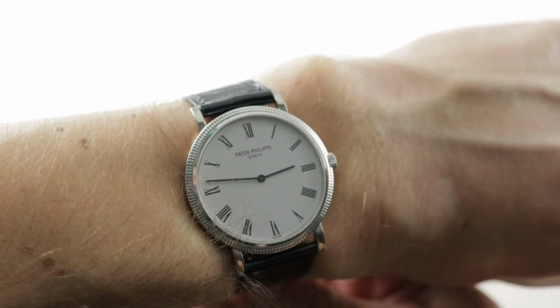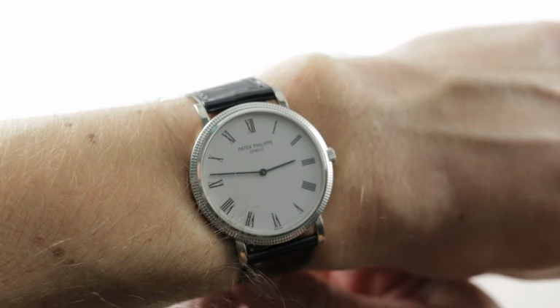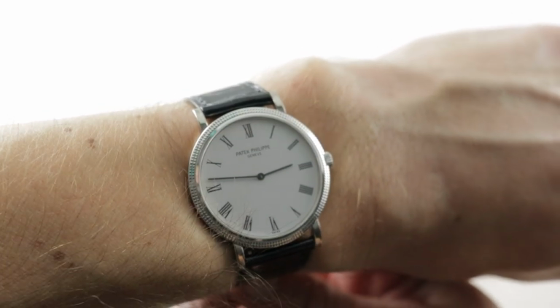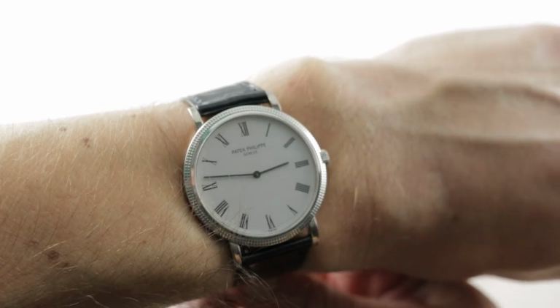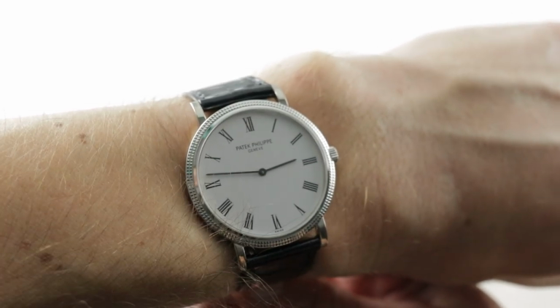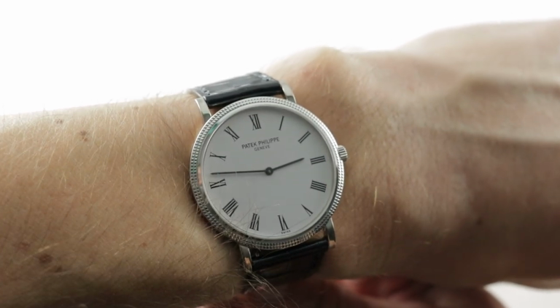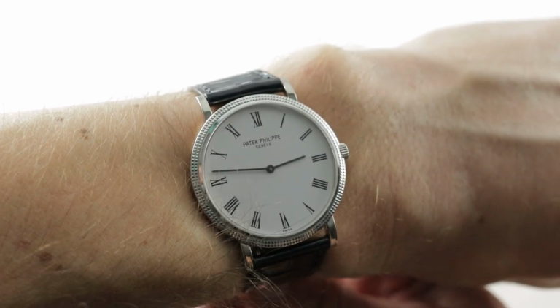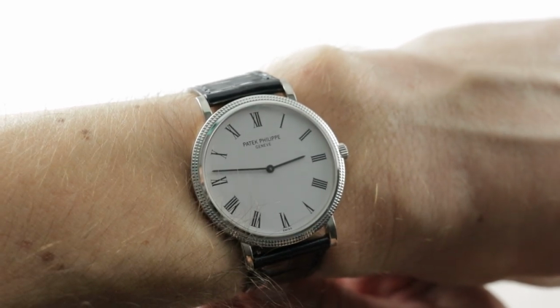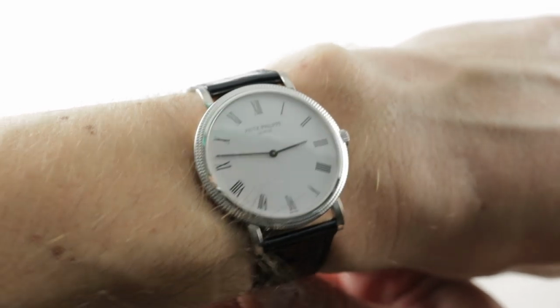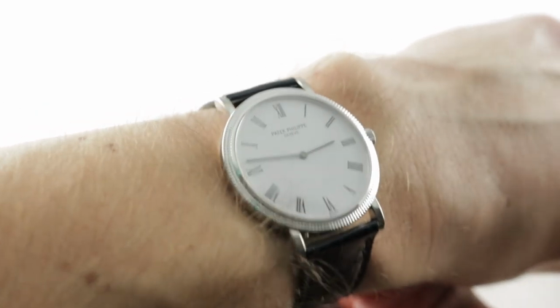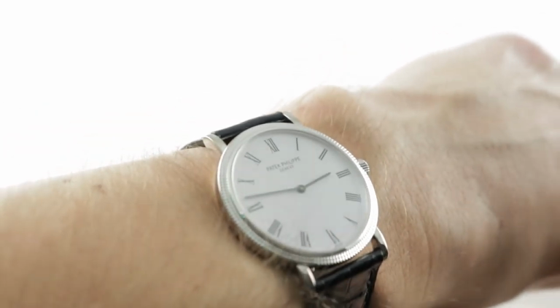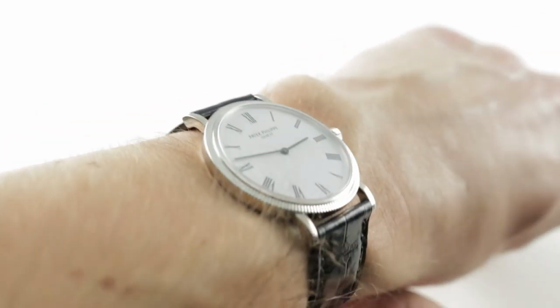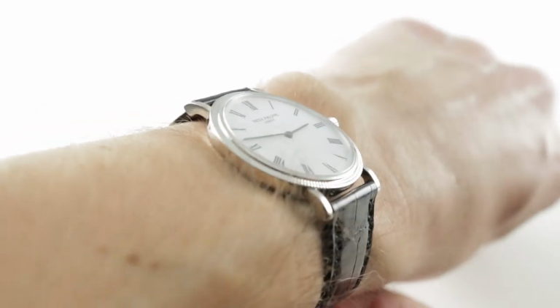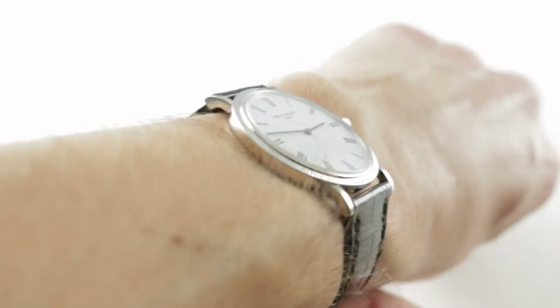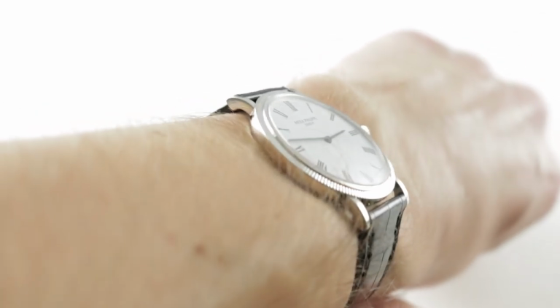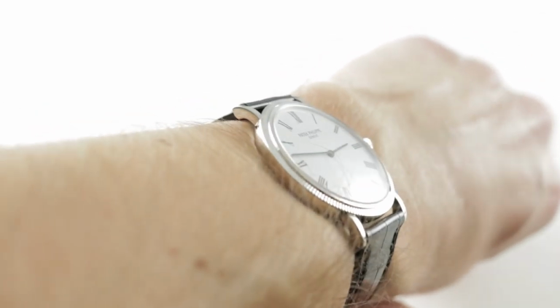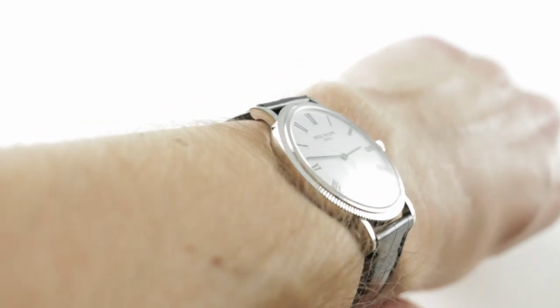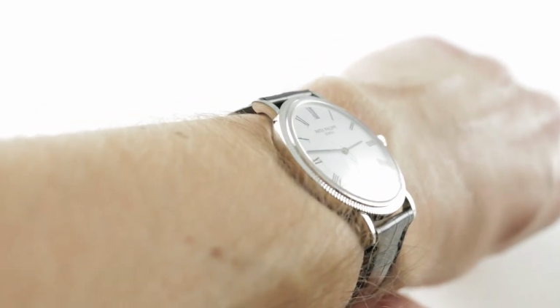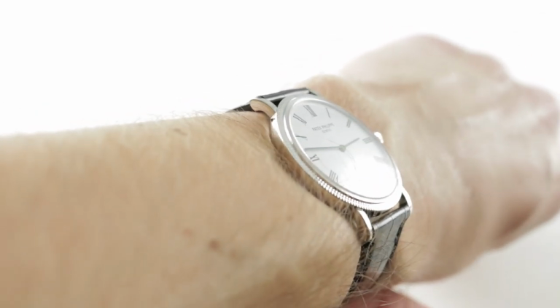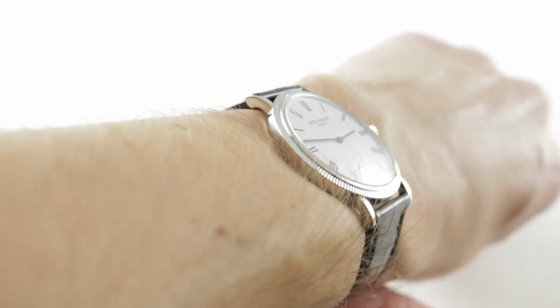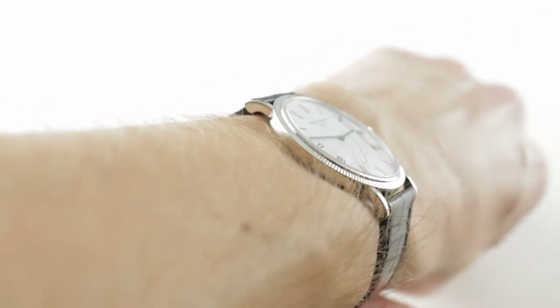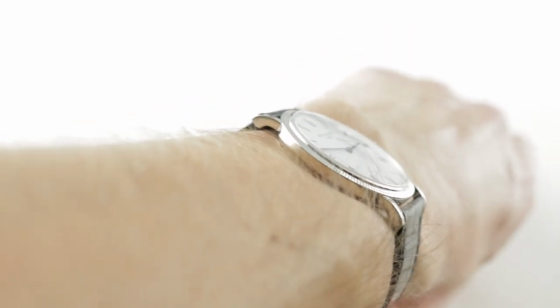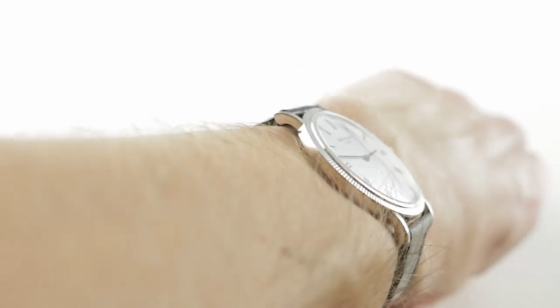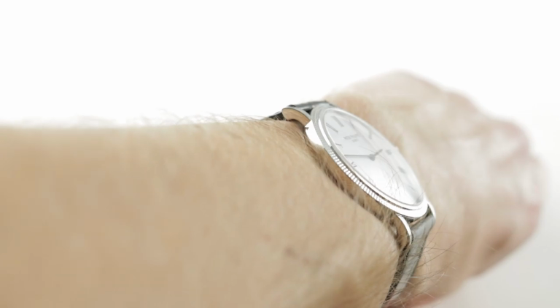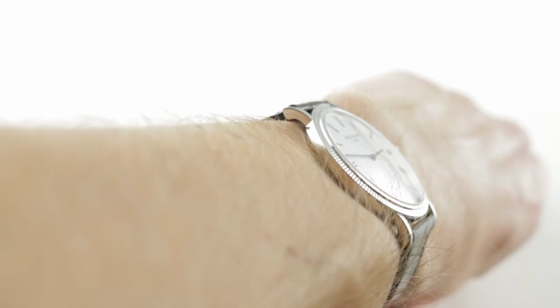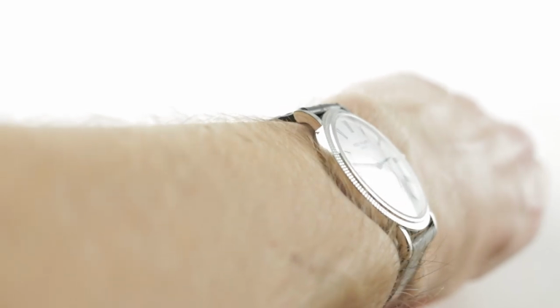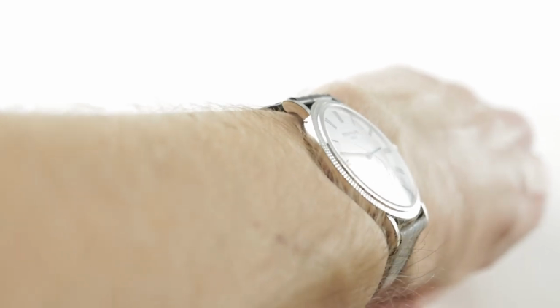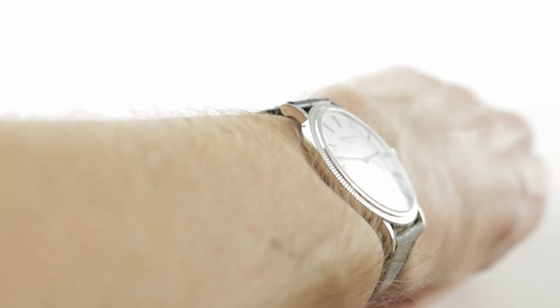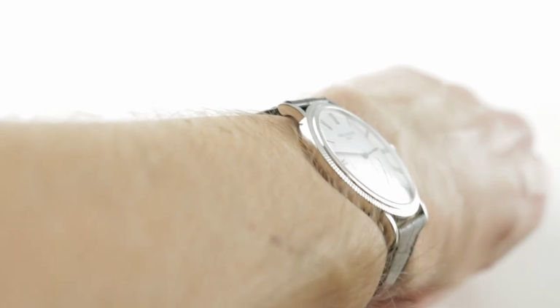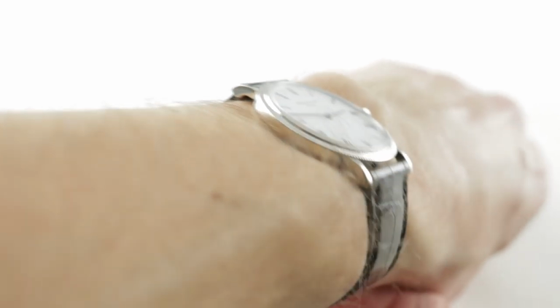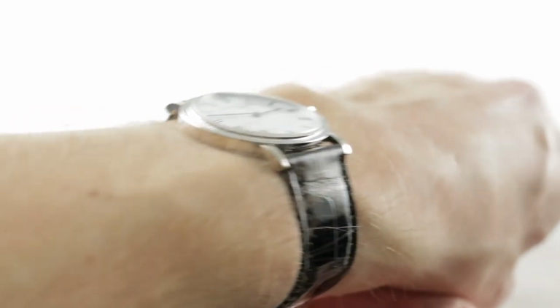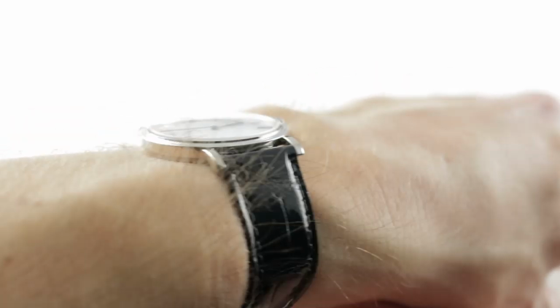If you love this watch, you can see it and you can purchase it on our website, thewatchbox.com.